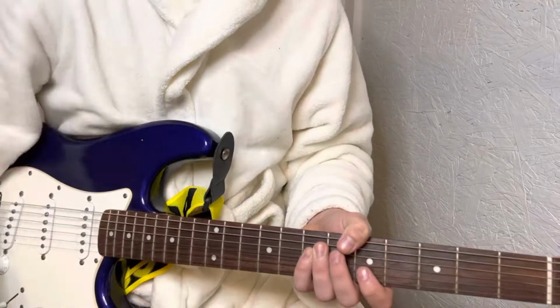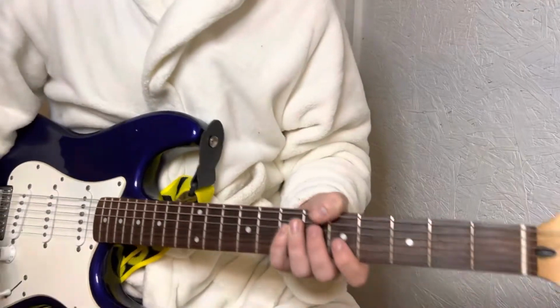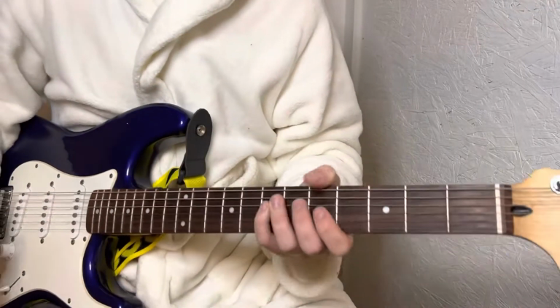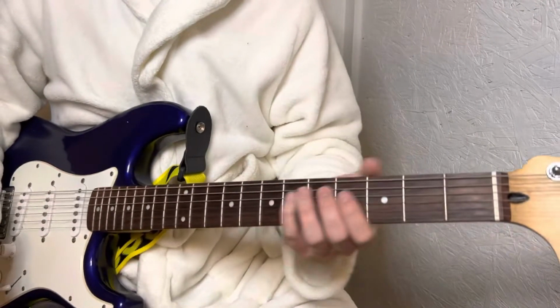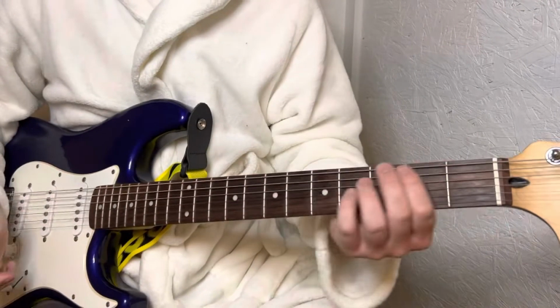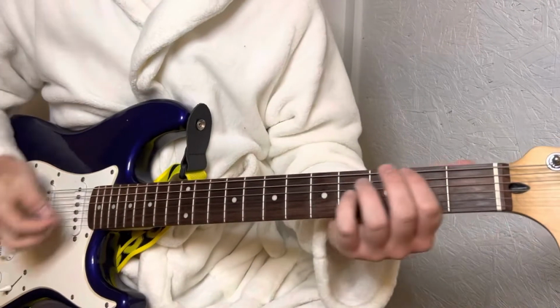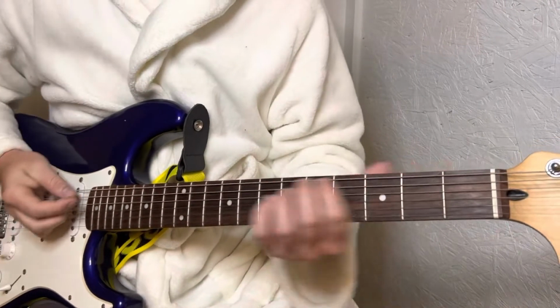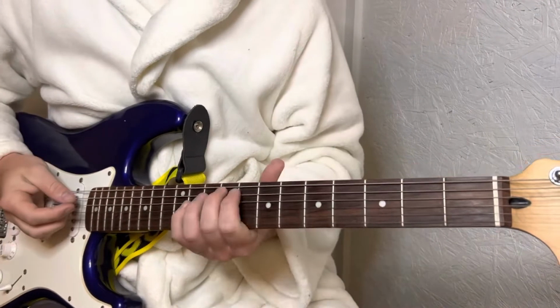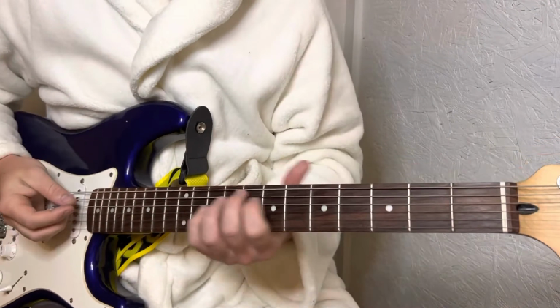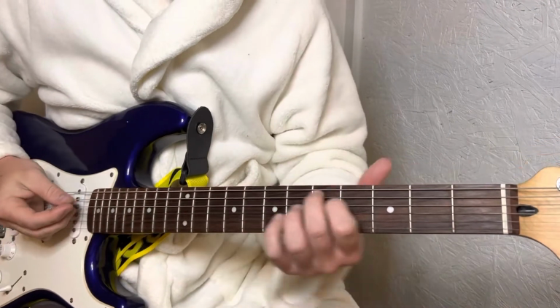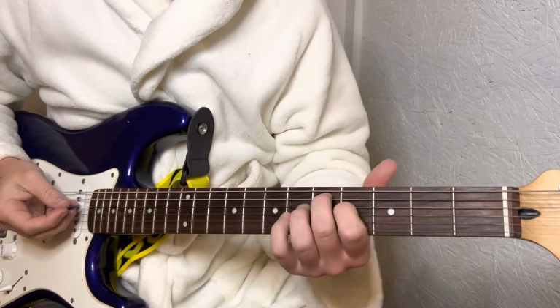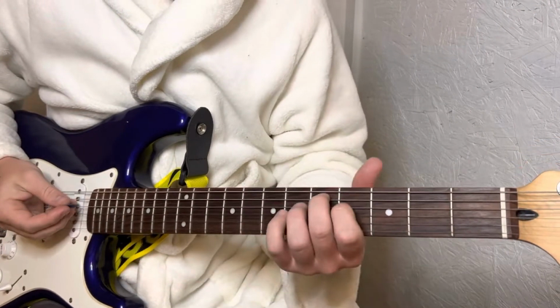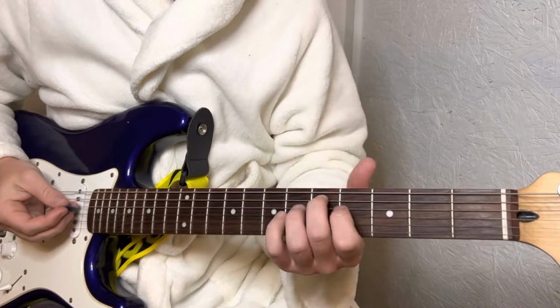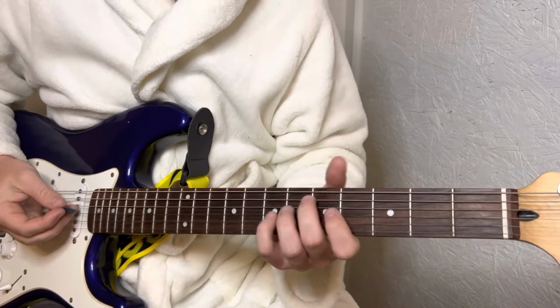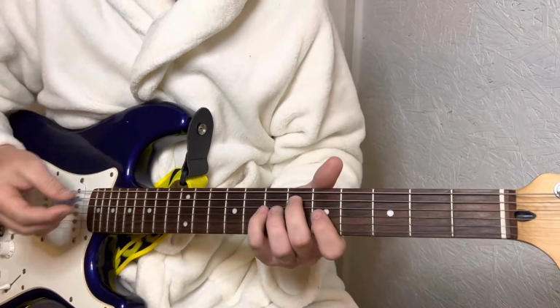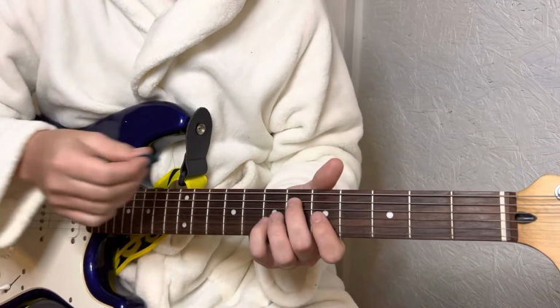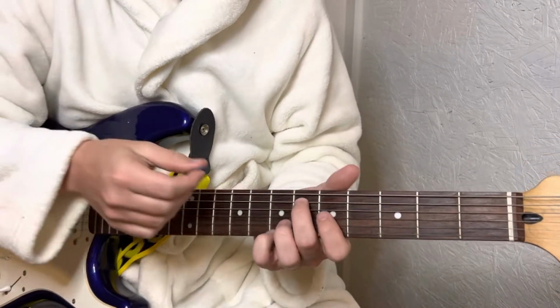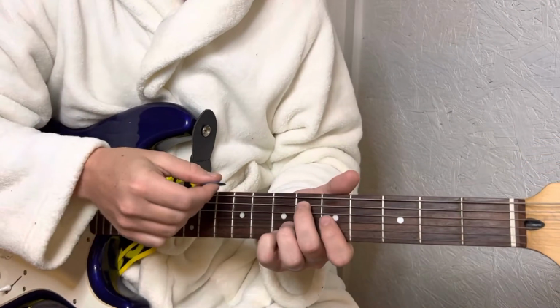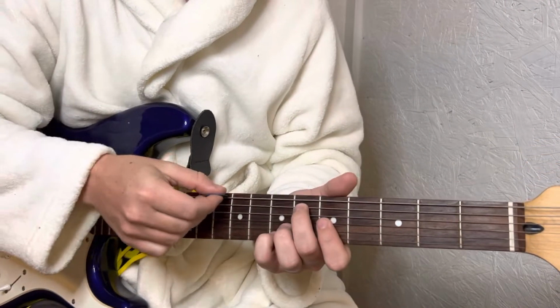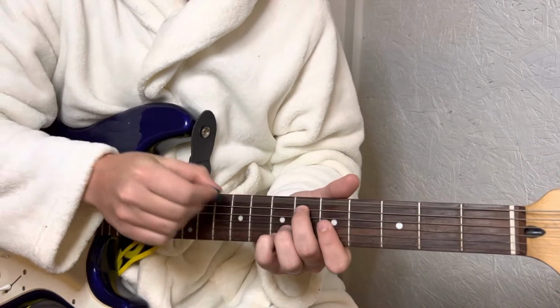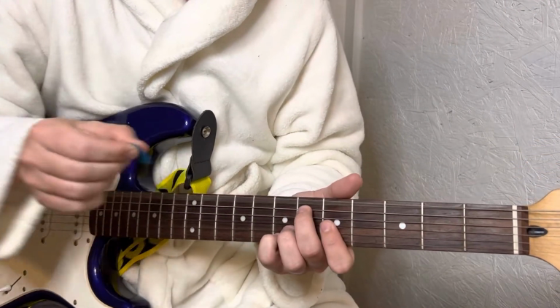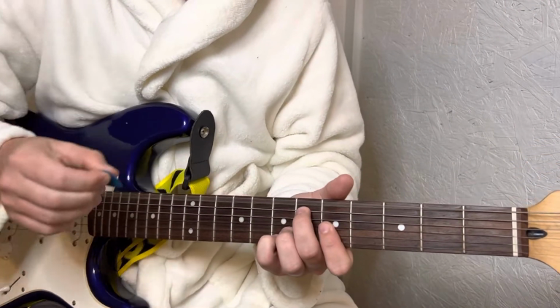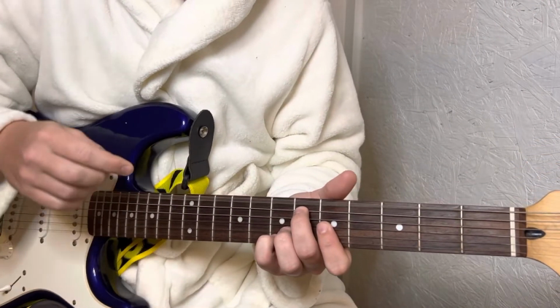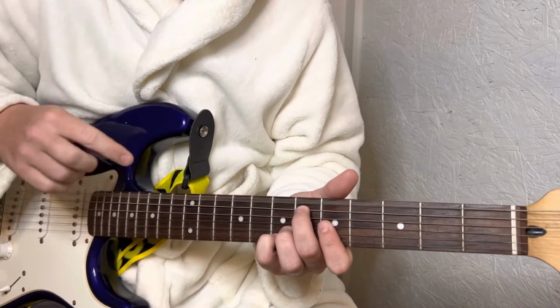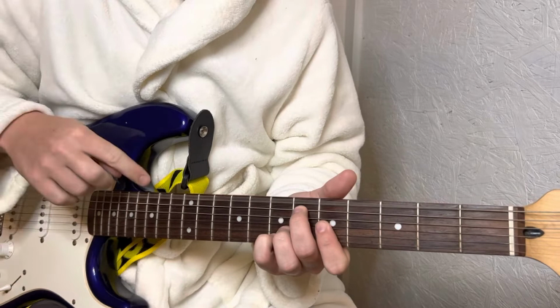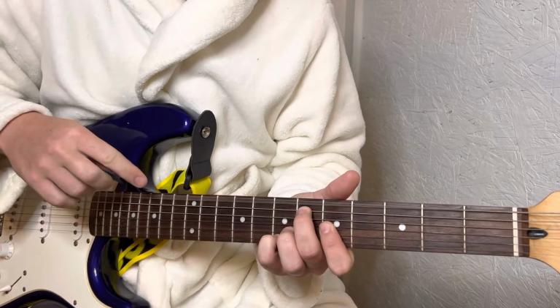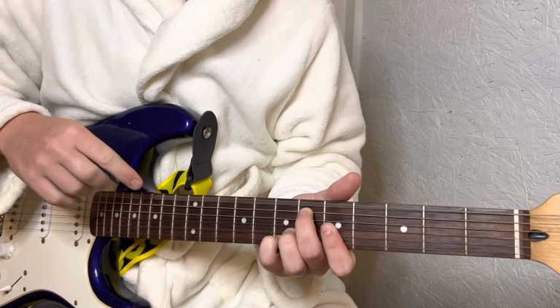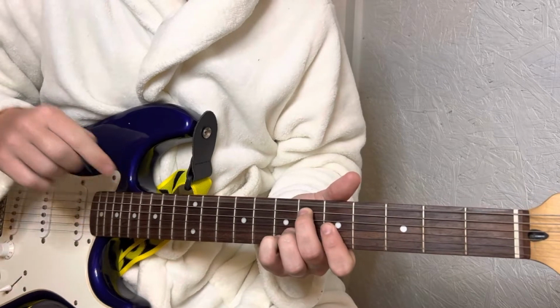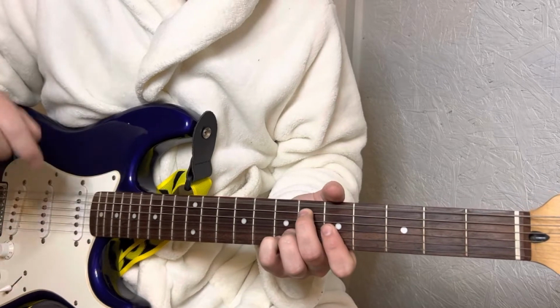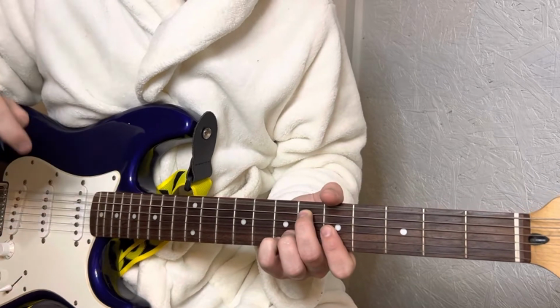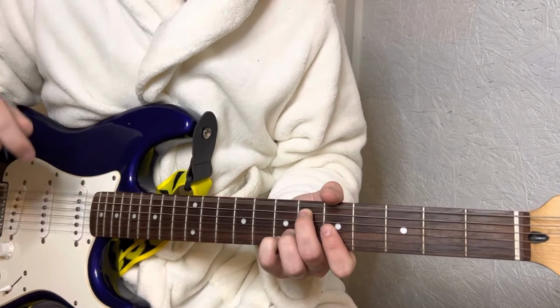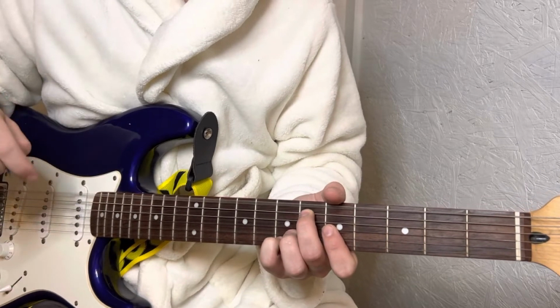For Echo Bravo by Duster, you're going to tune your top string down to a D.